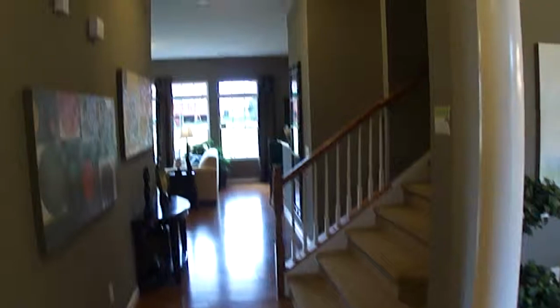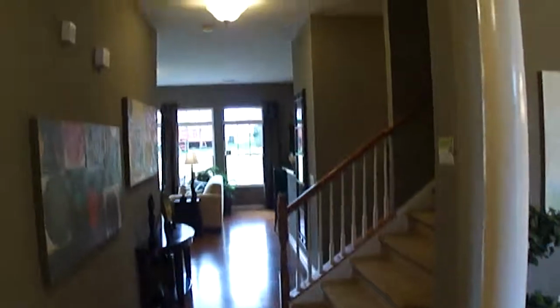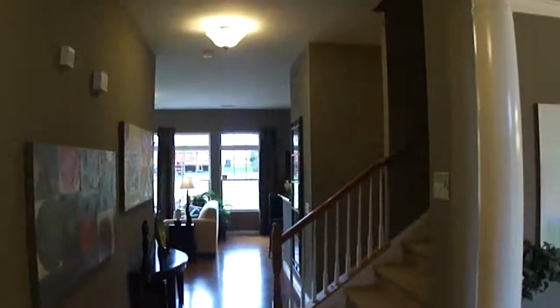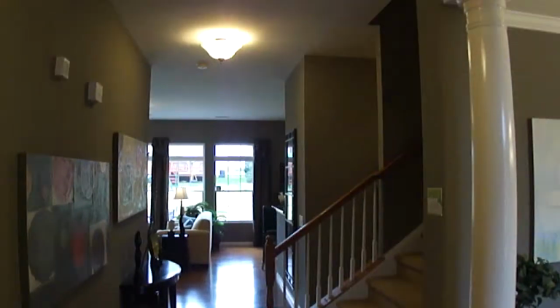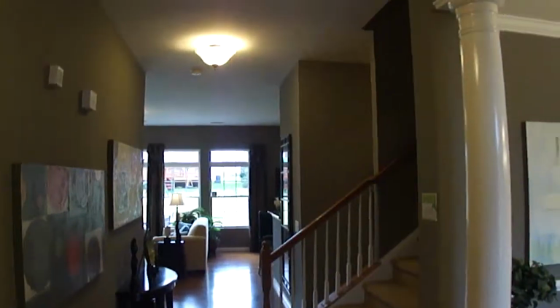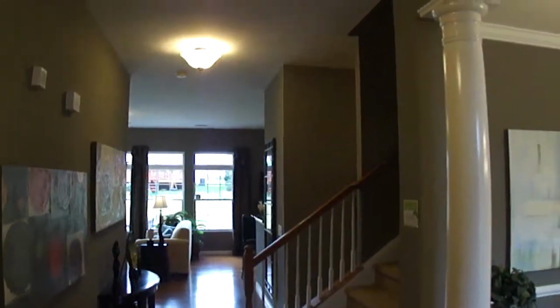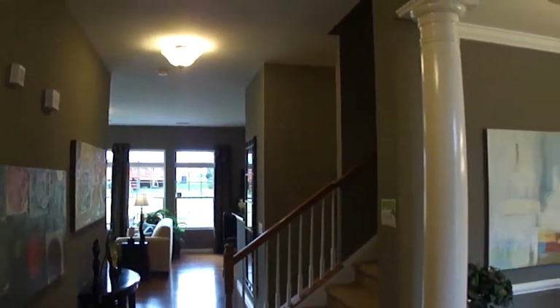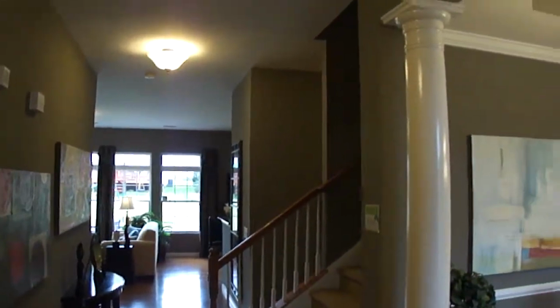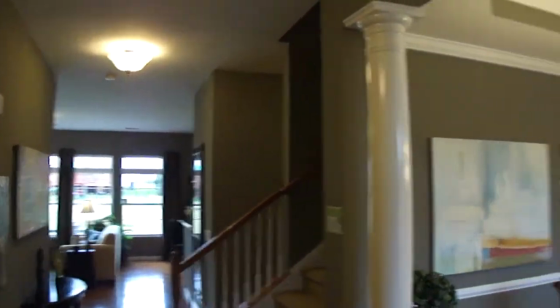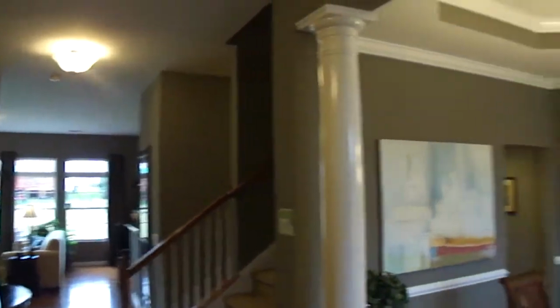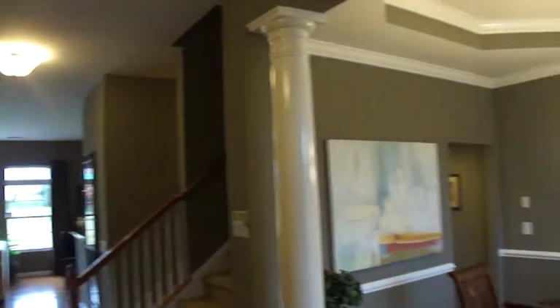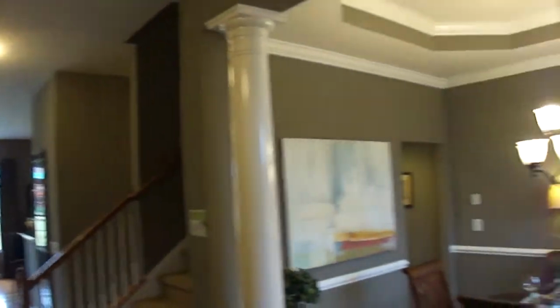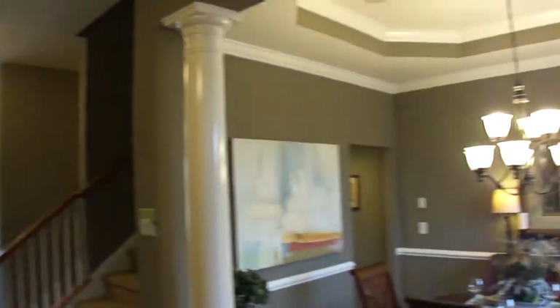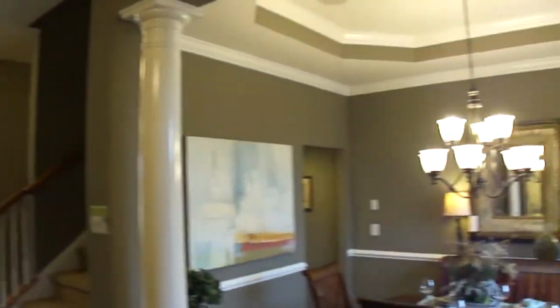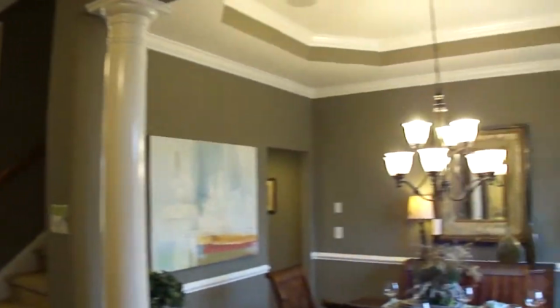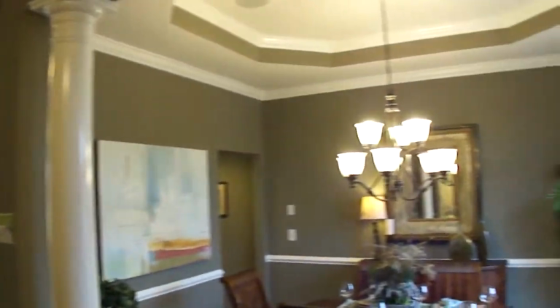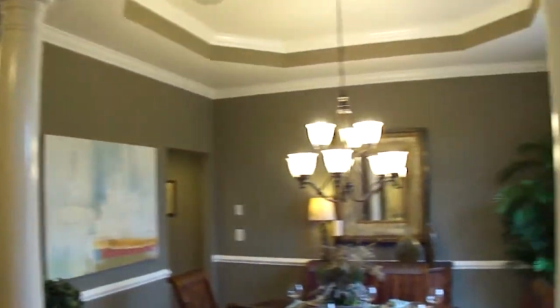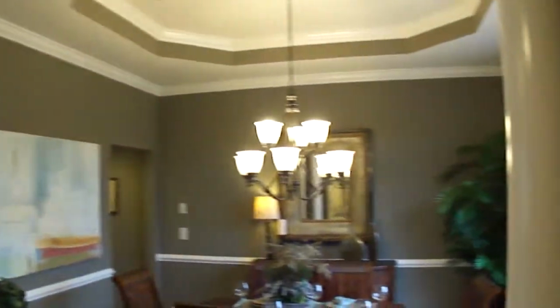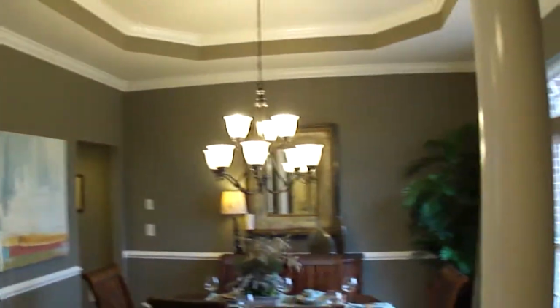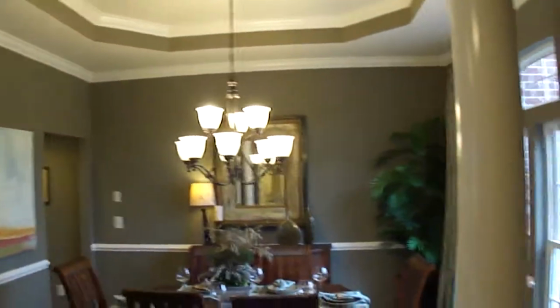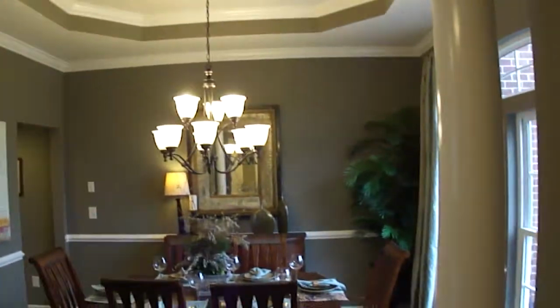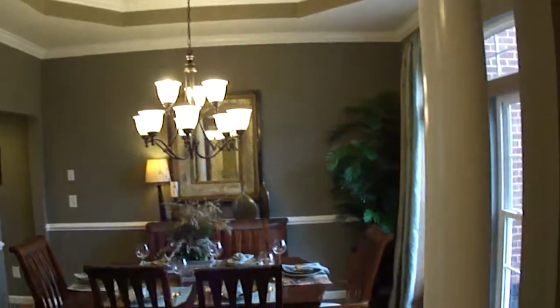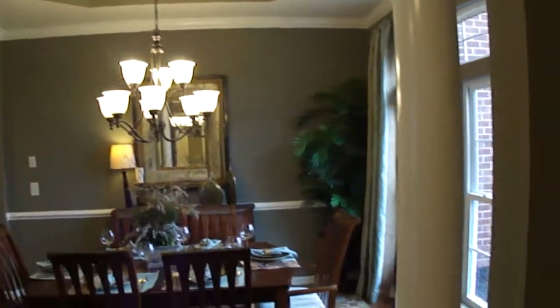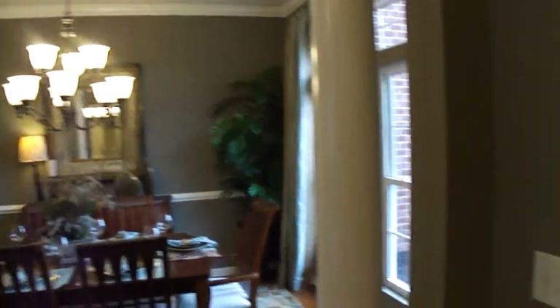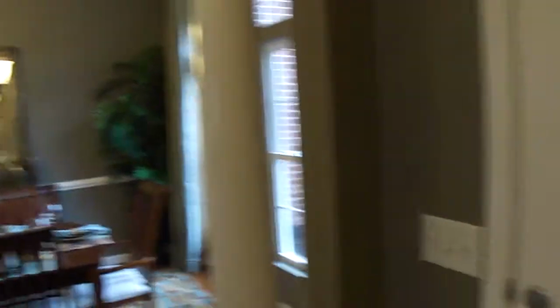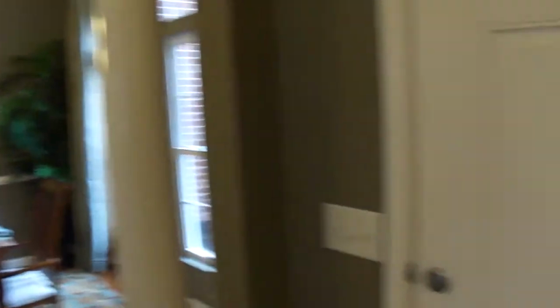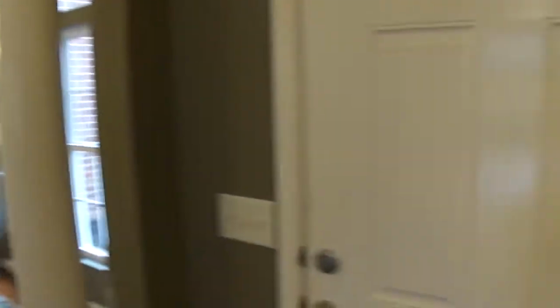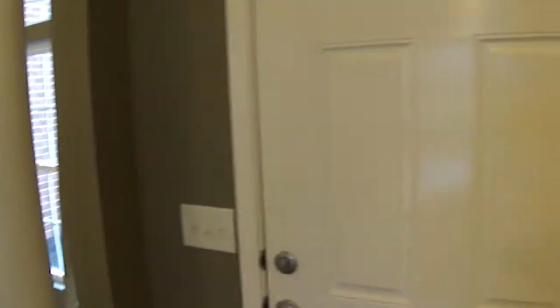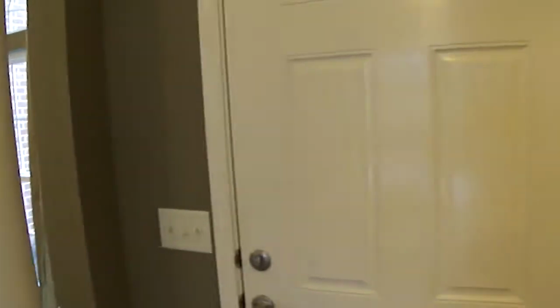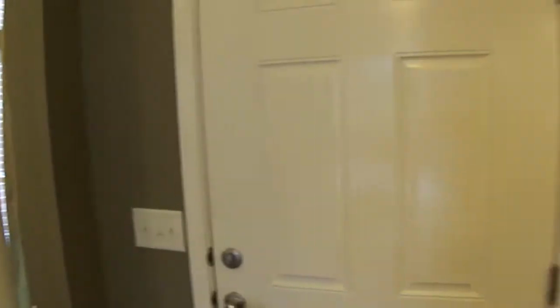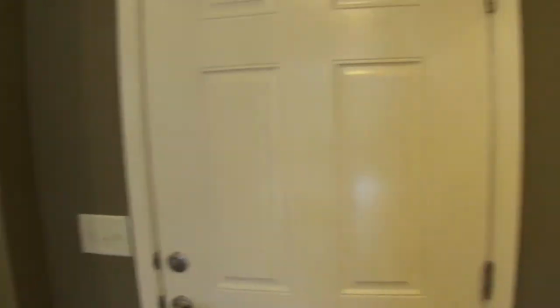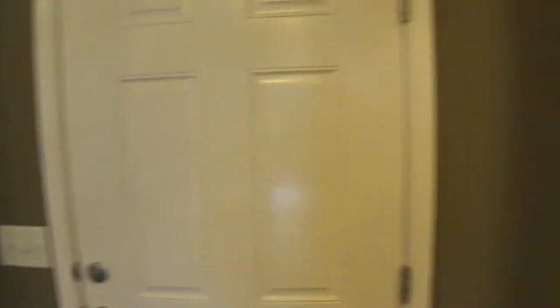In the entryway. Dining room to the right. This is the front door here.